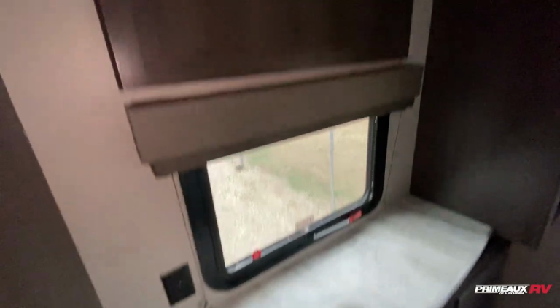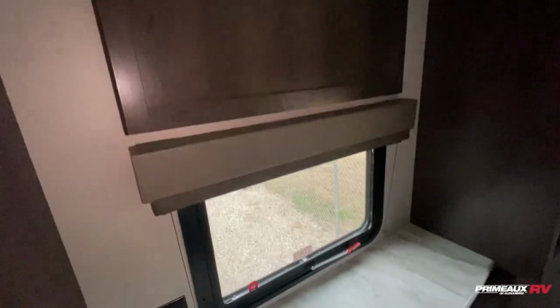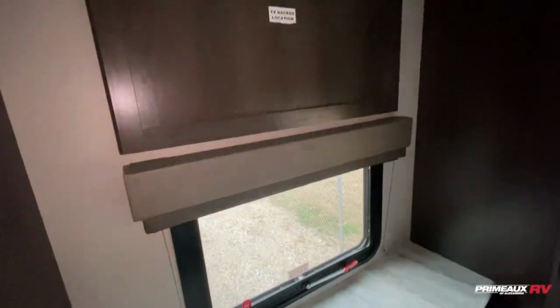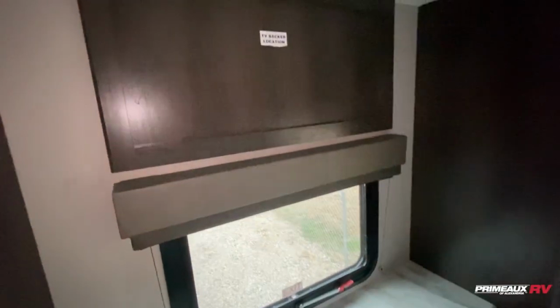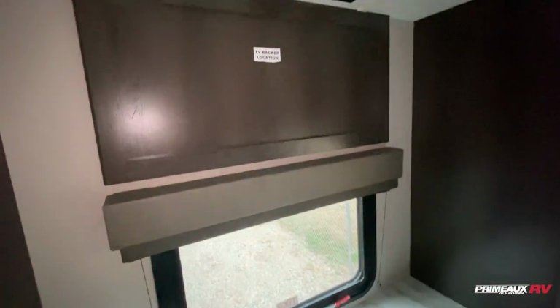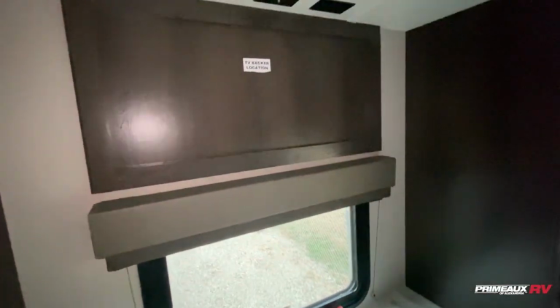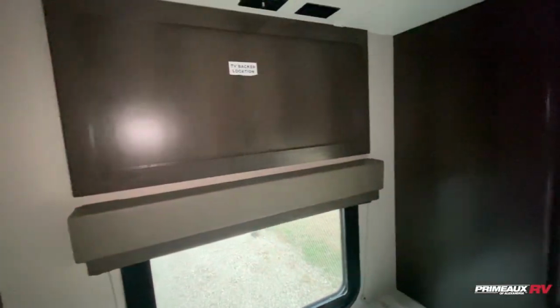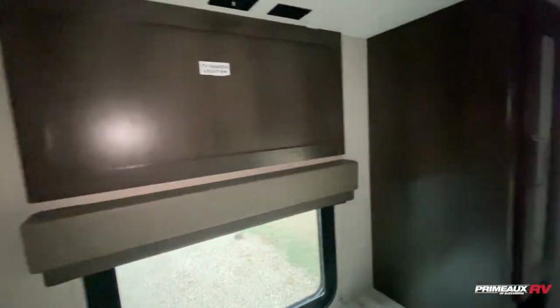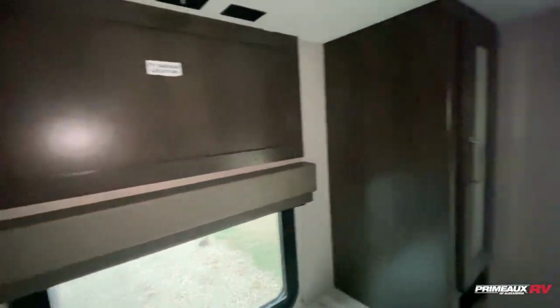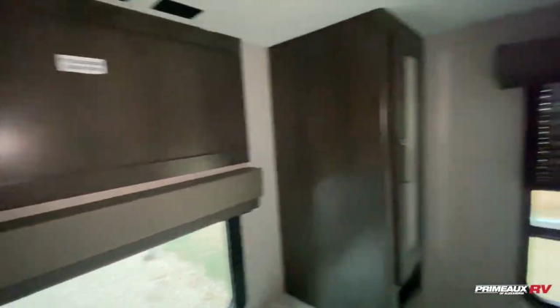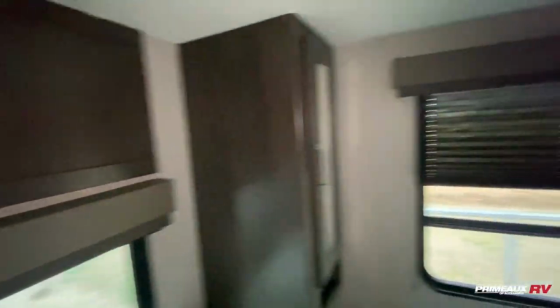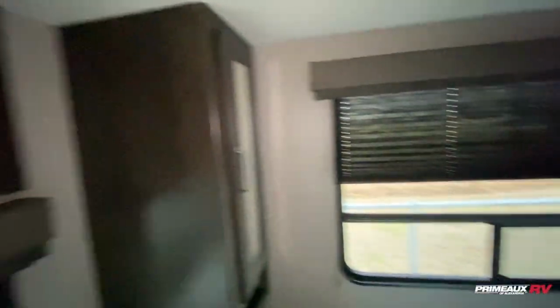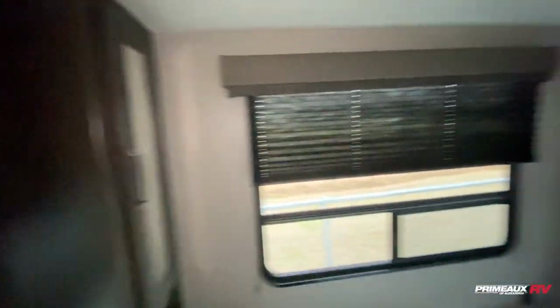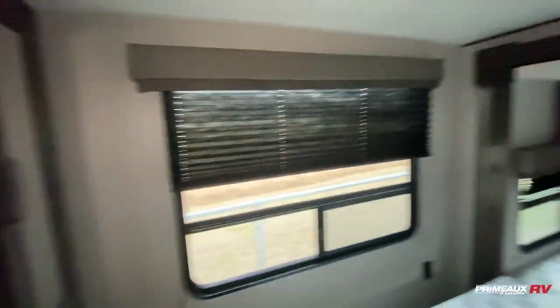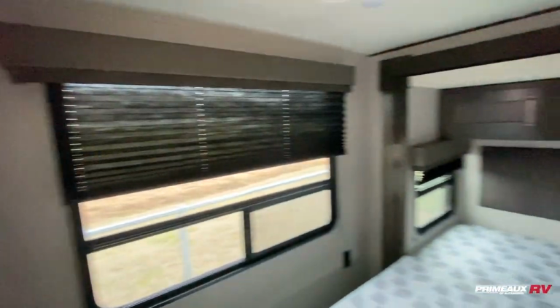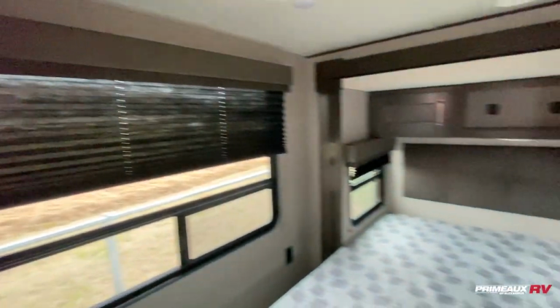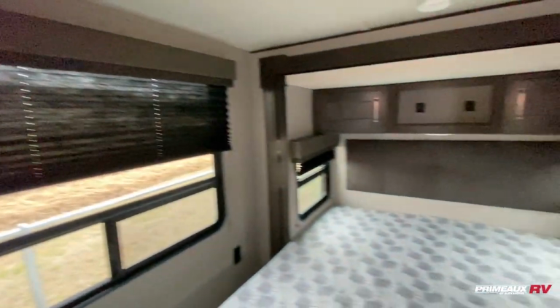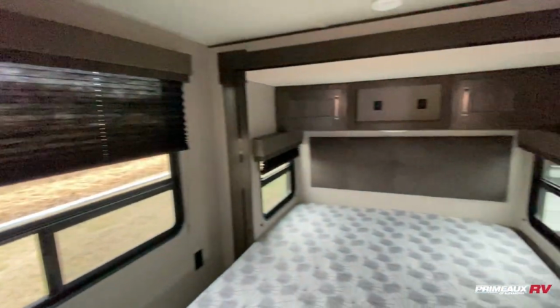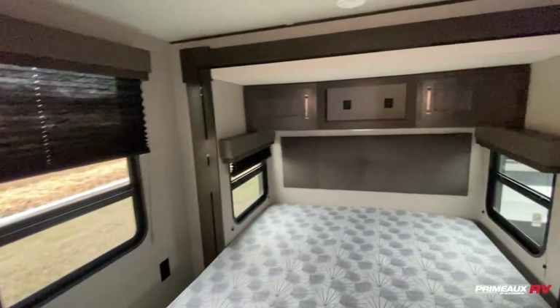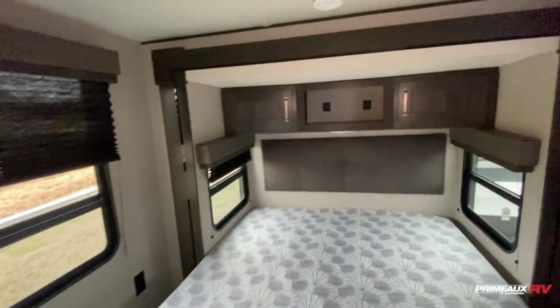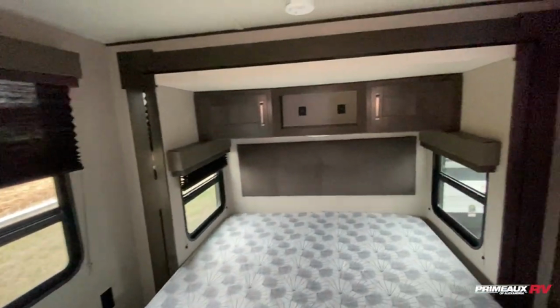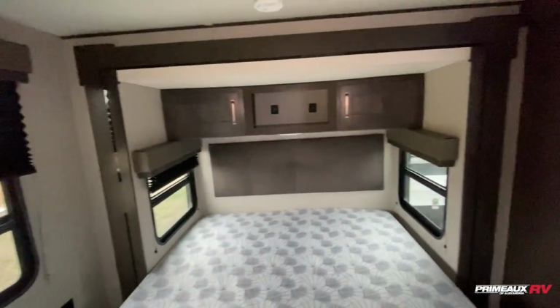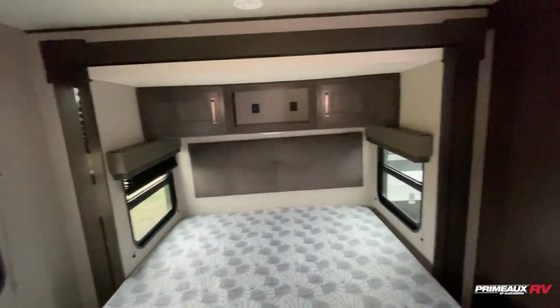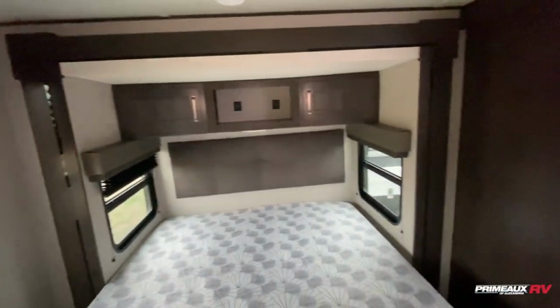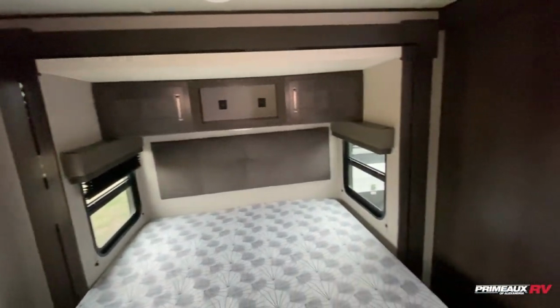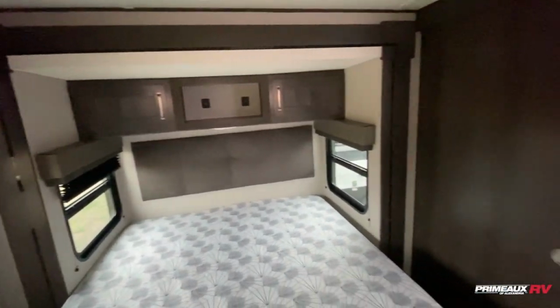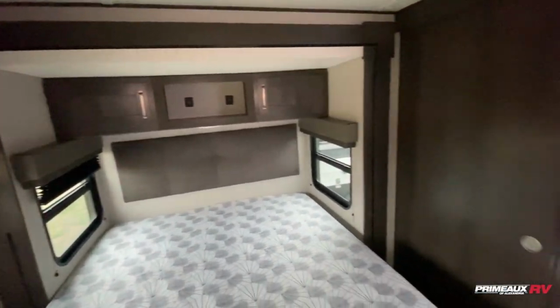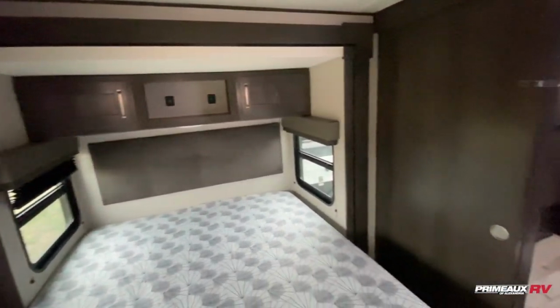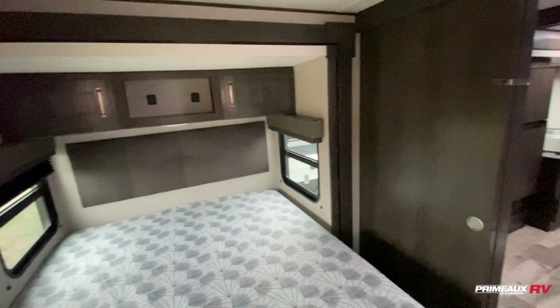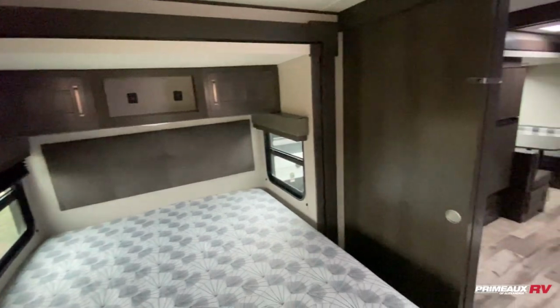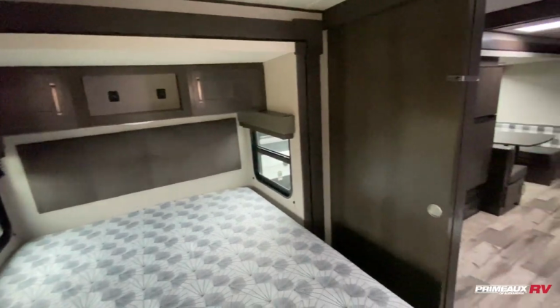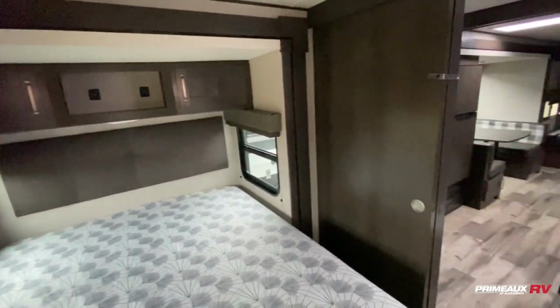There's a TV mounted up top as well. Really nice travel trailer — let's take another look at everything and step outside.